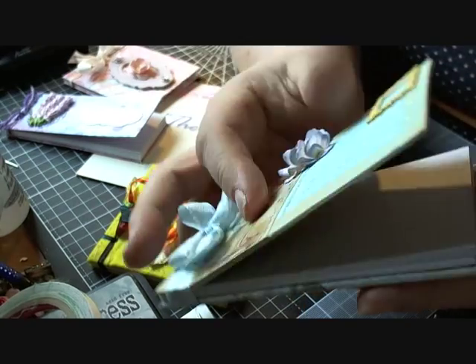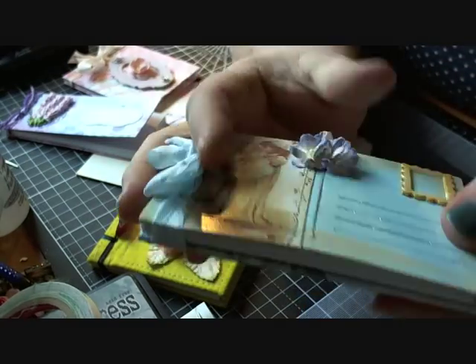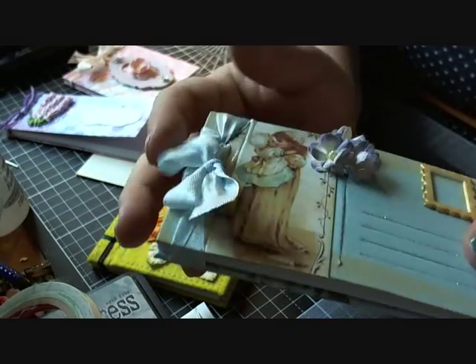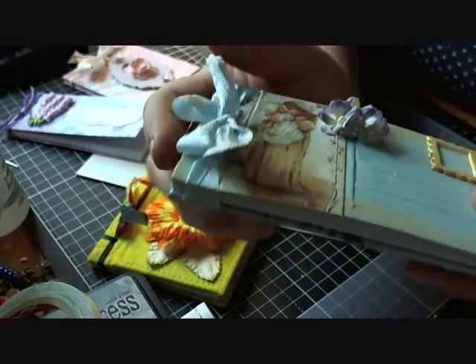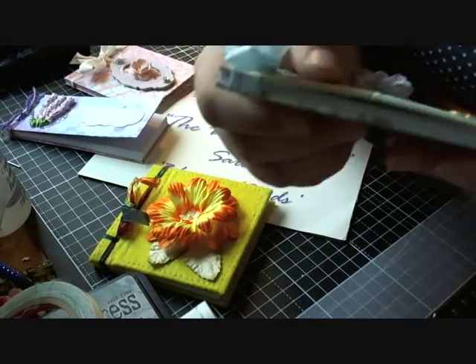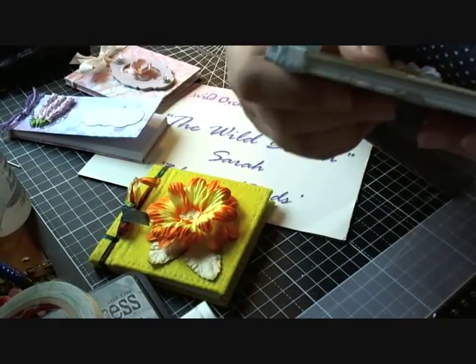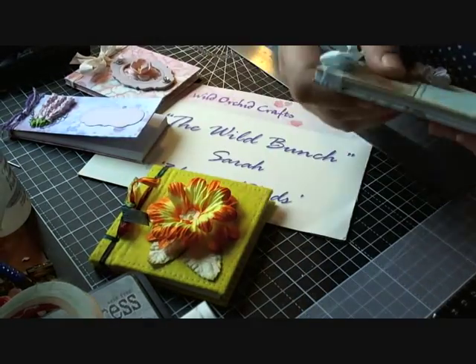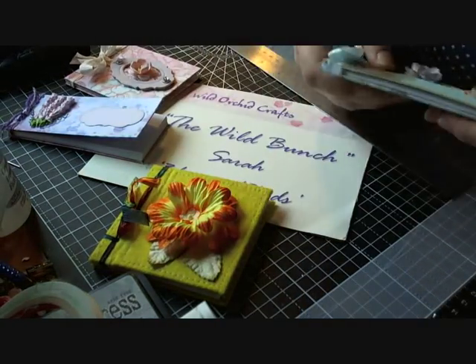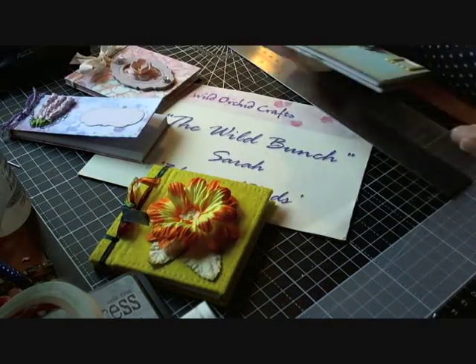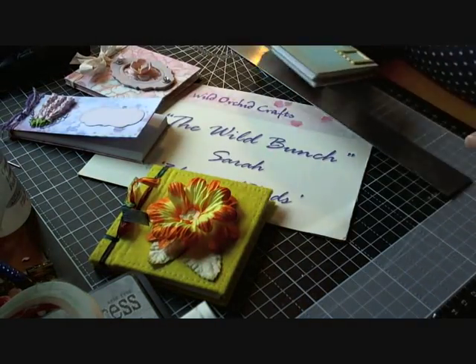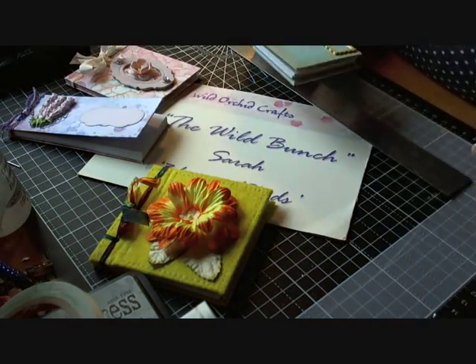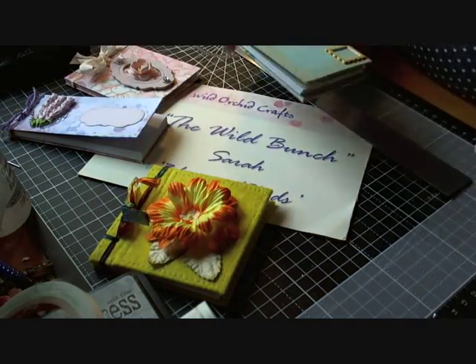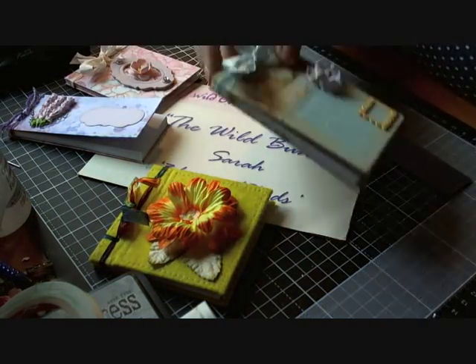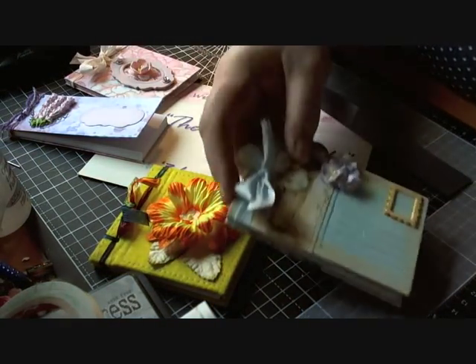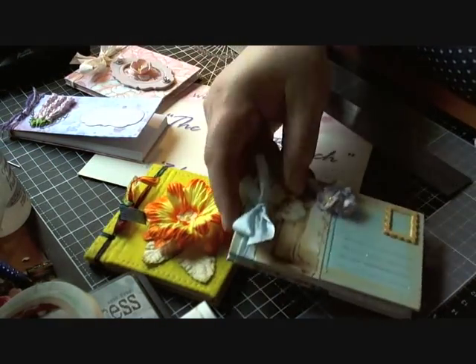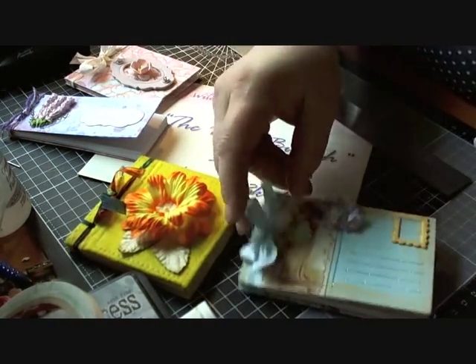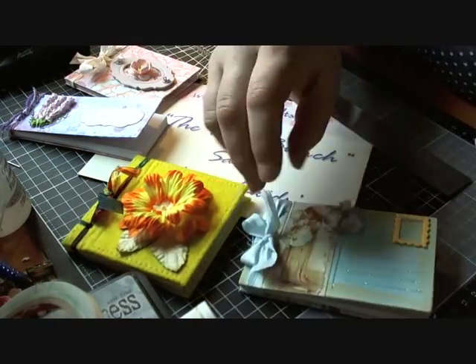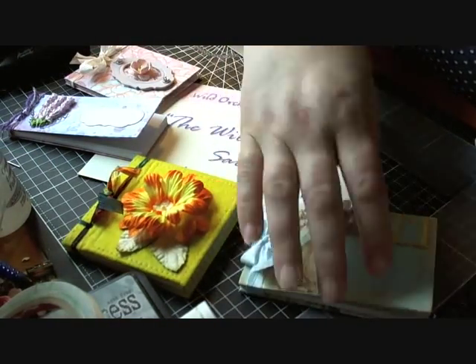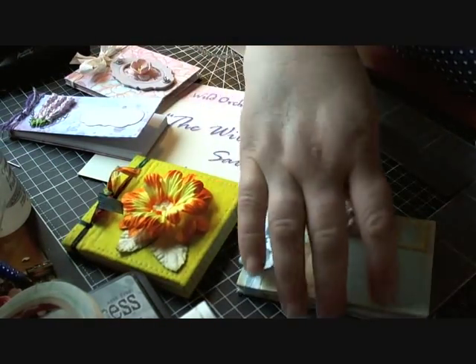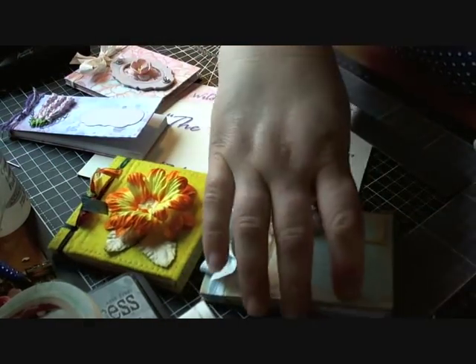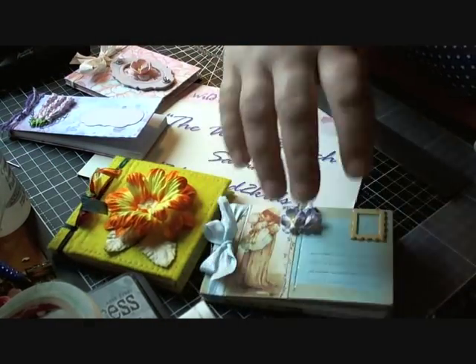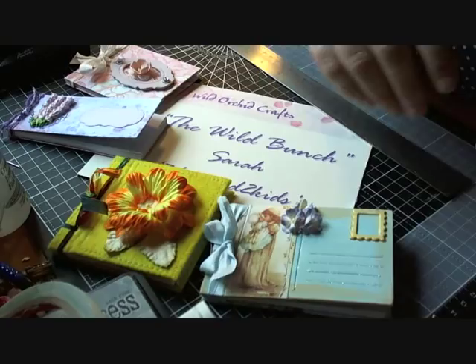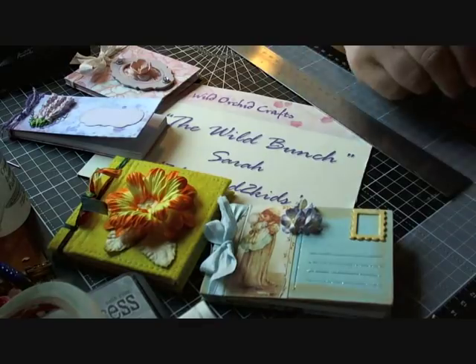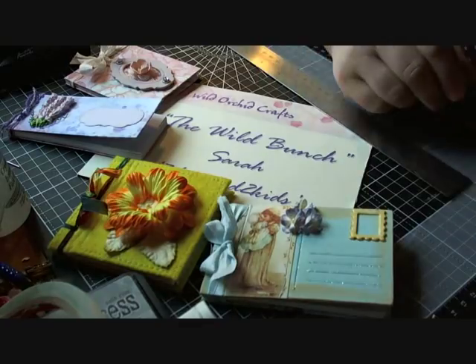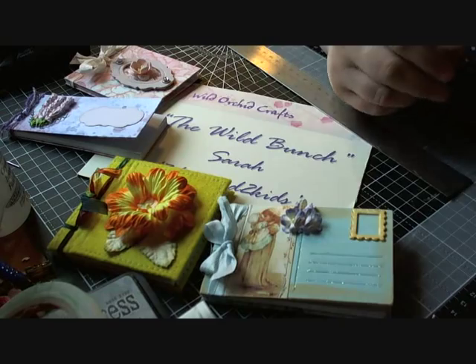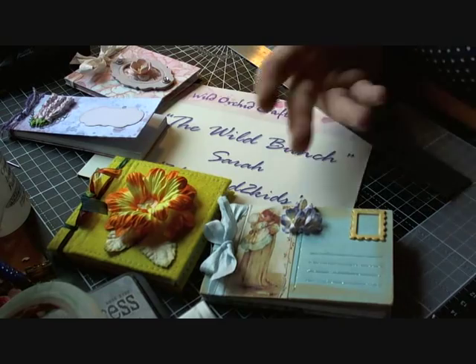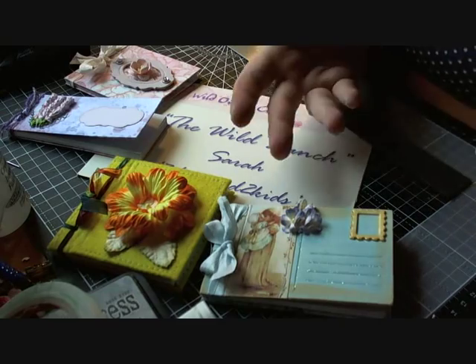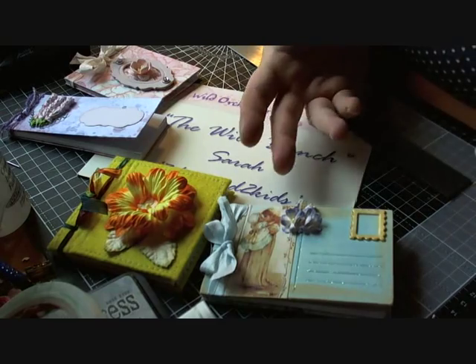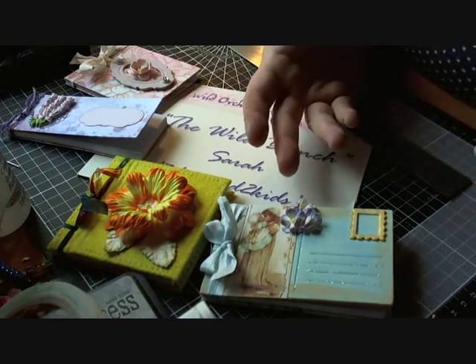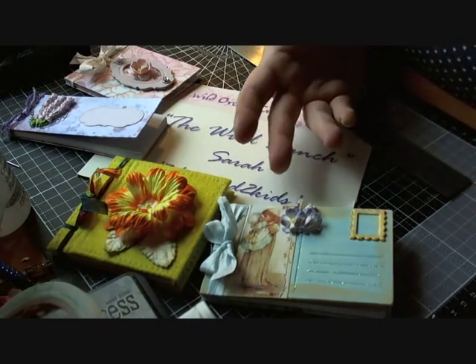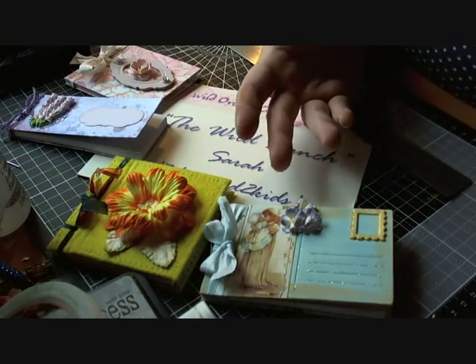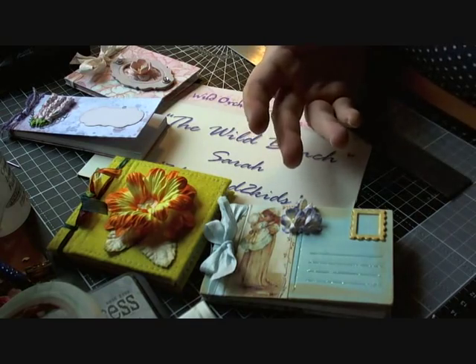These would make great gifts and they don't really take that long to do once you get the knack of the binding.